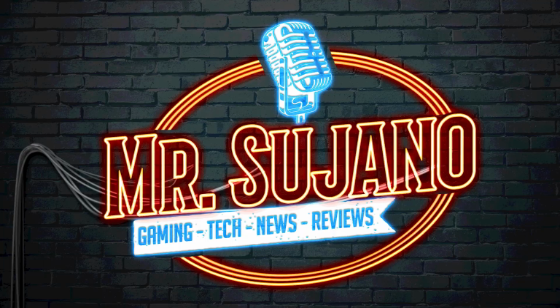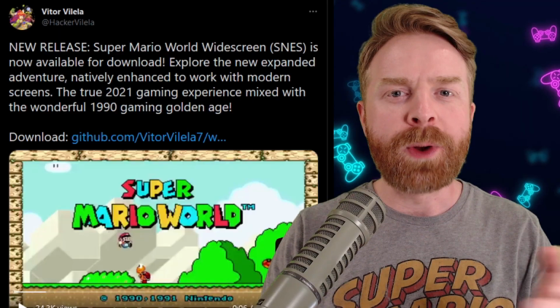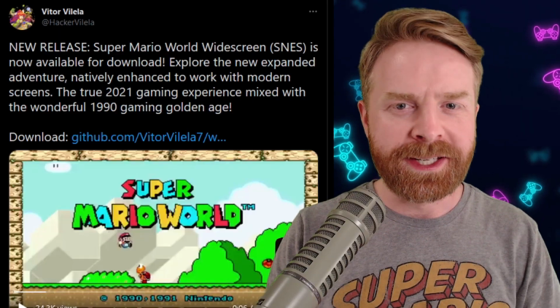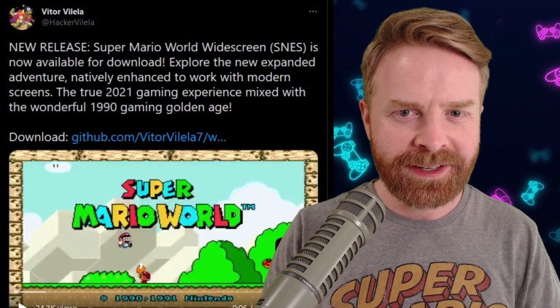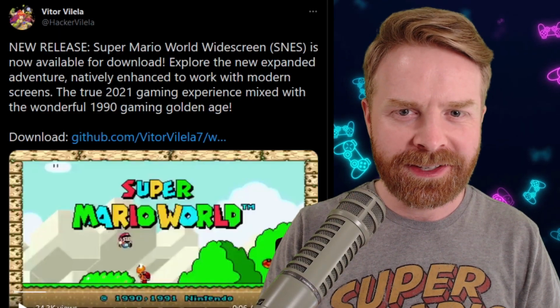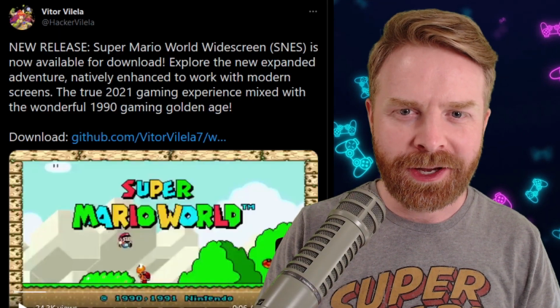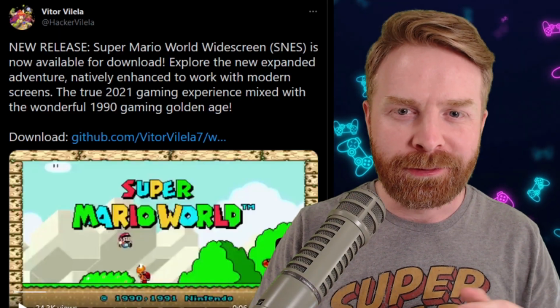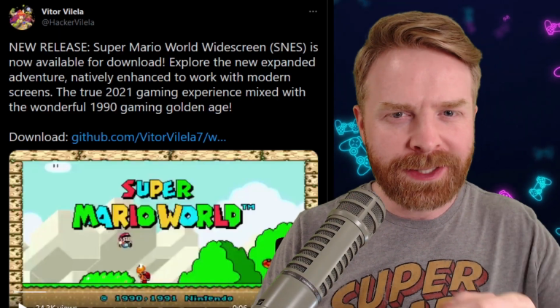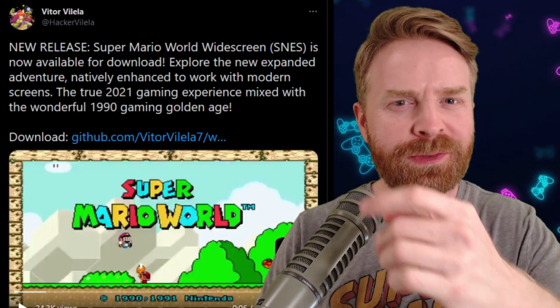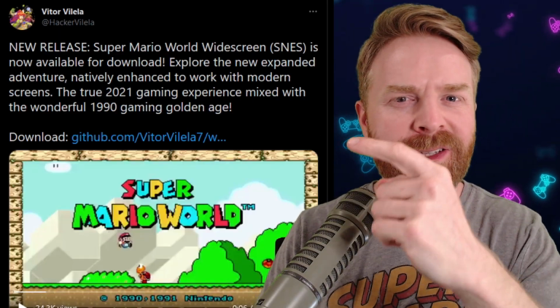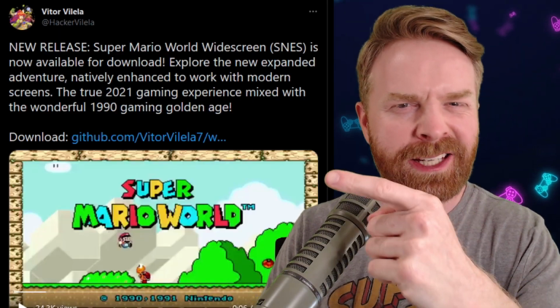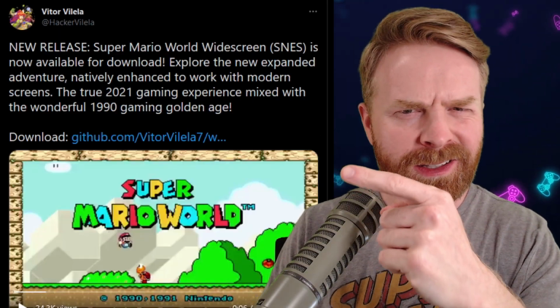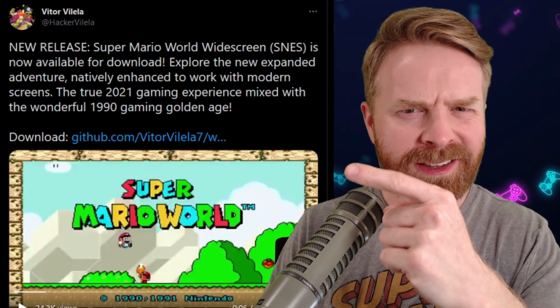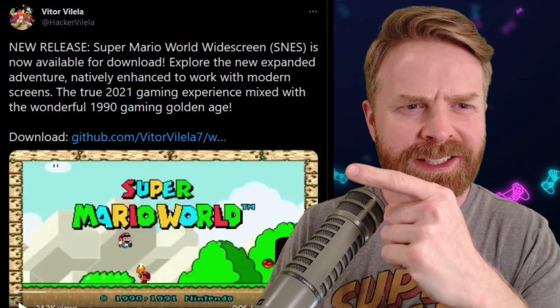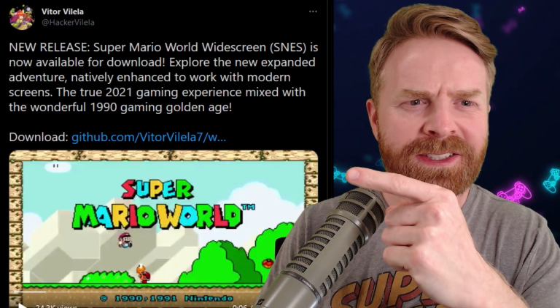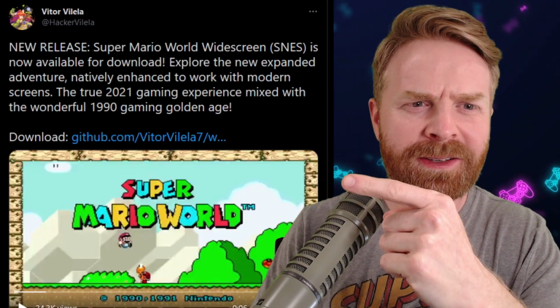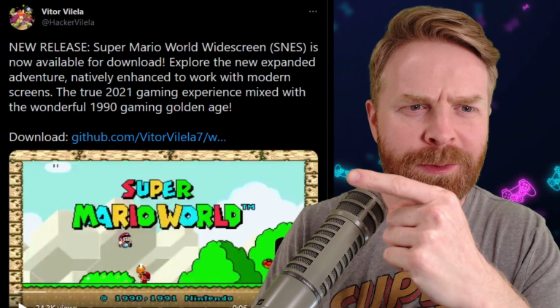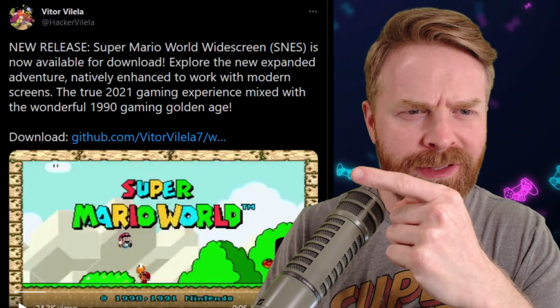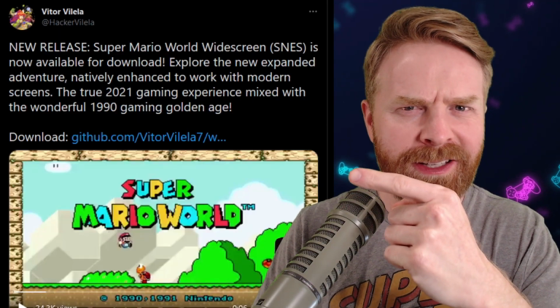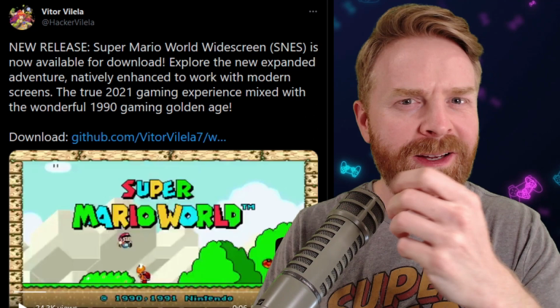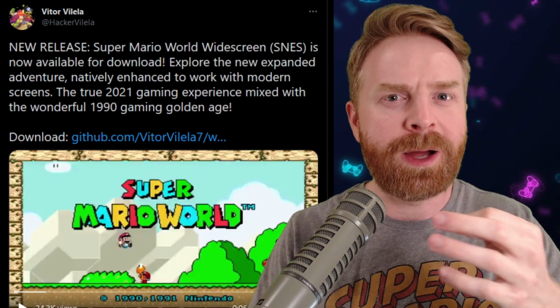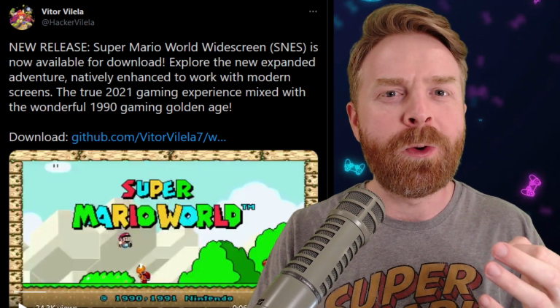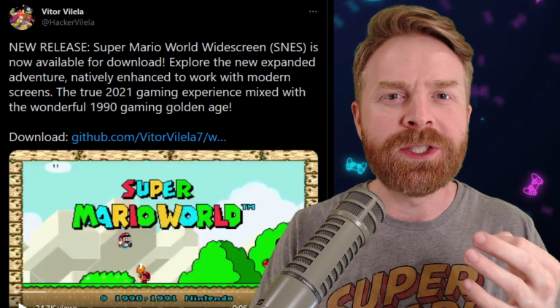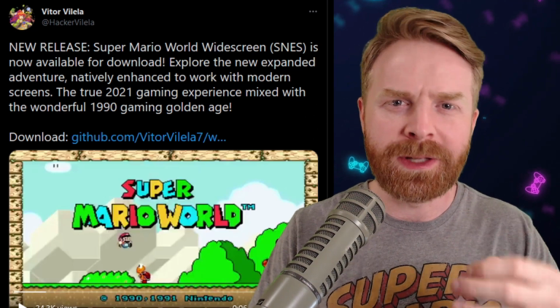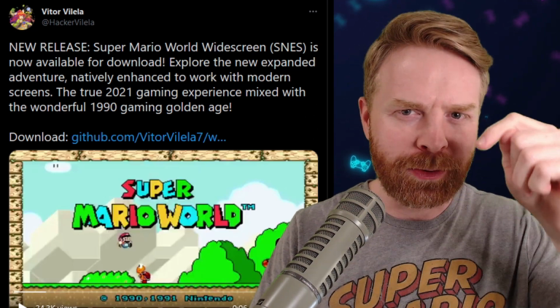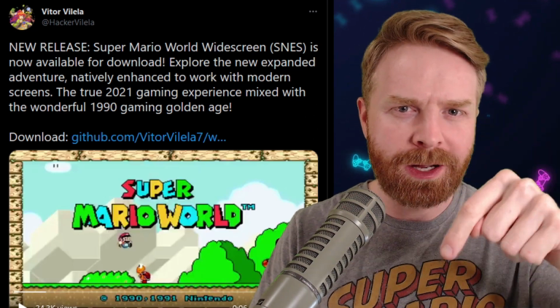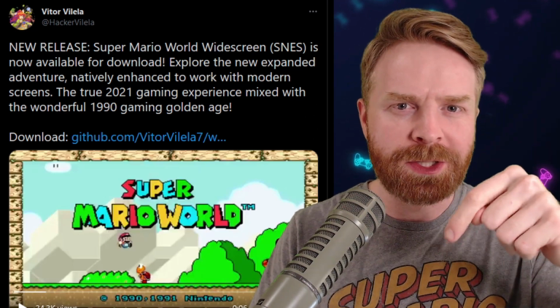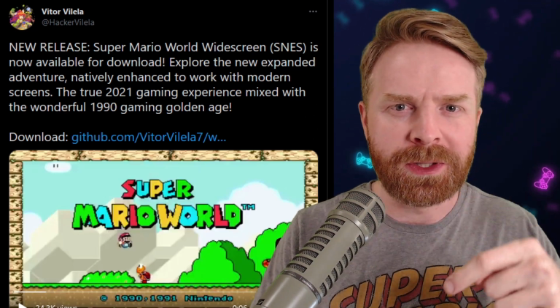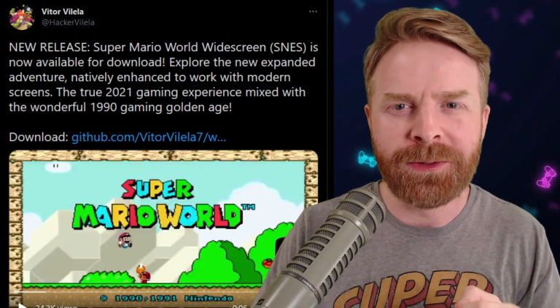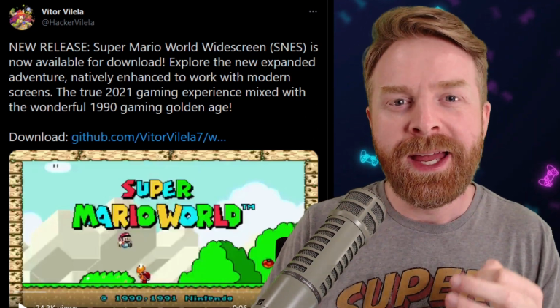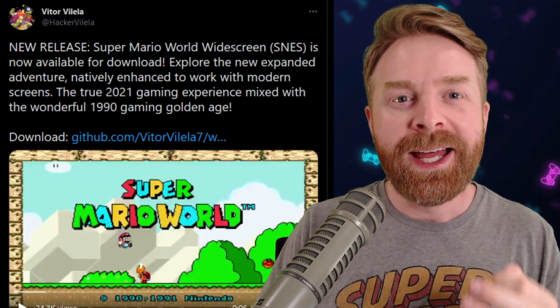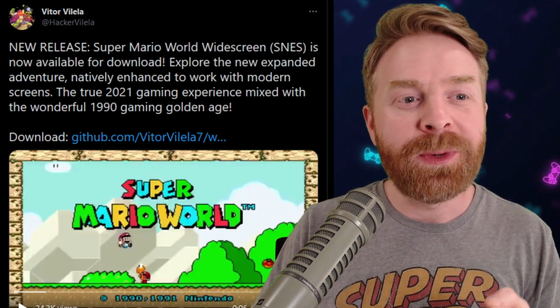Alright, to kick things off, Victor Villela — I think that's how you say their name, or Villela, I'm not quite sure. Let me know in the comments below.